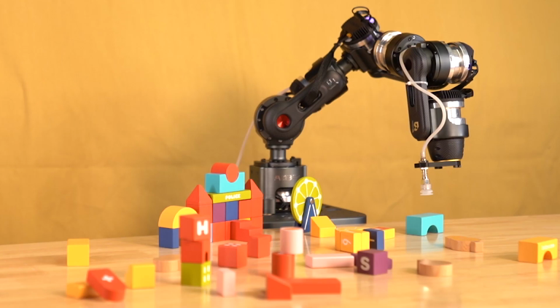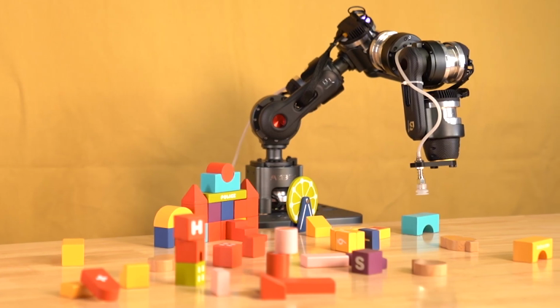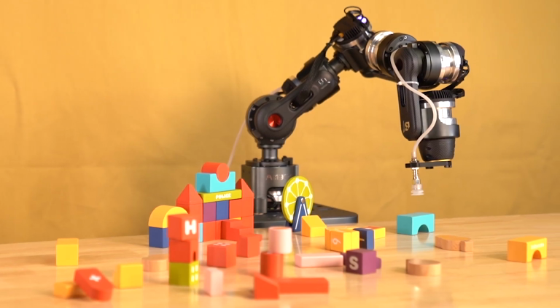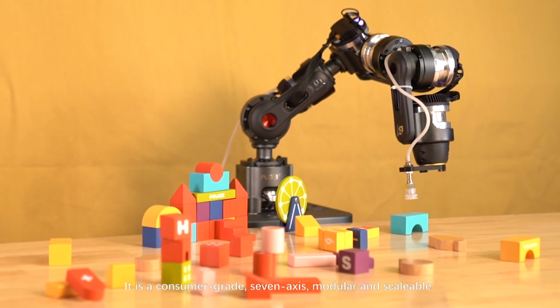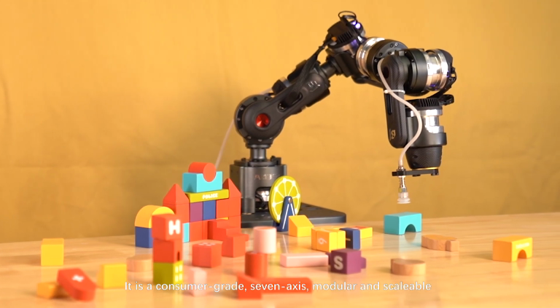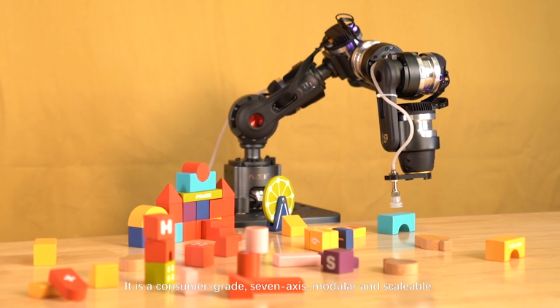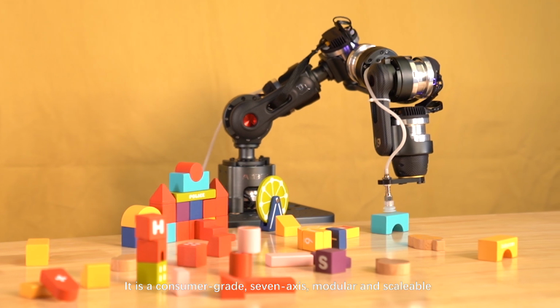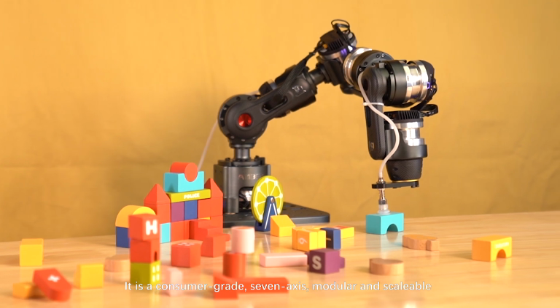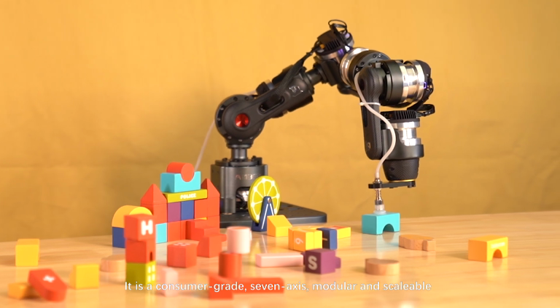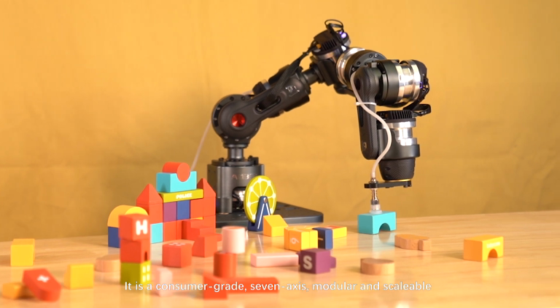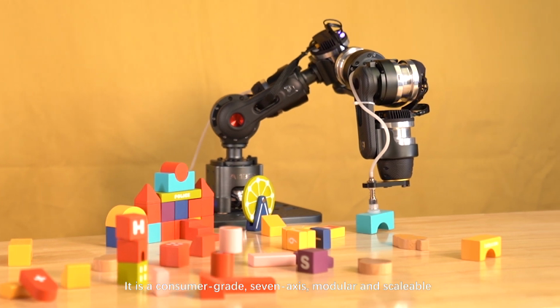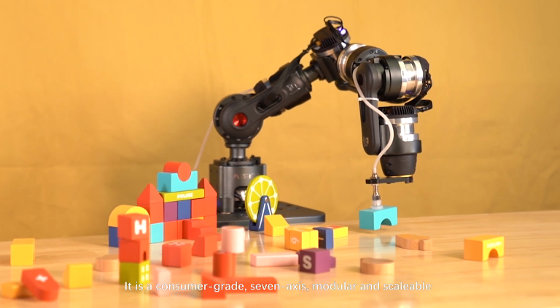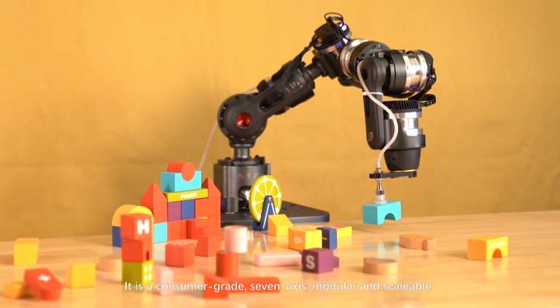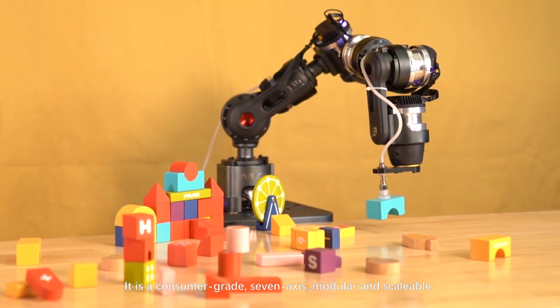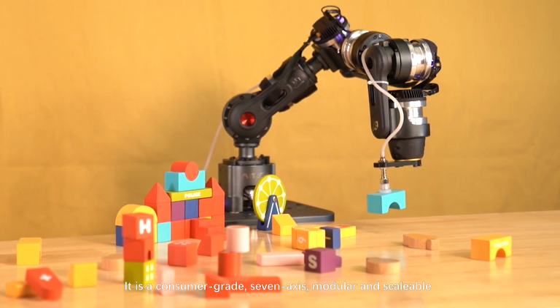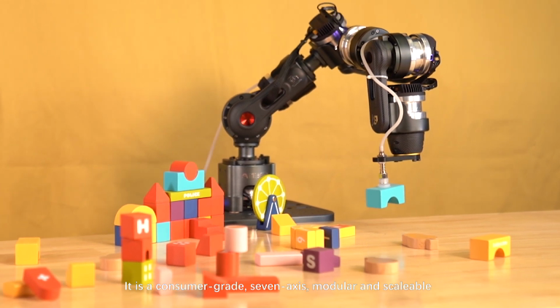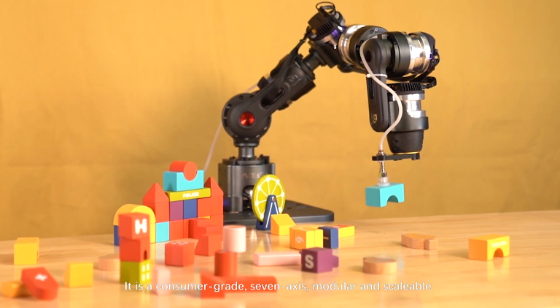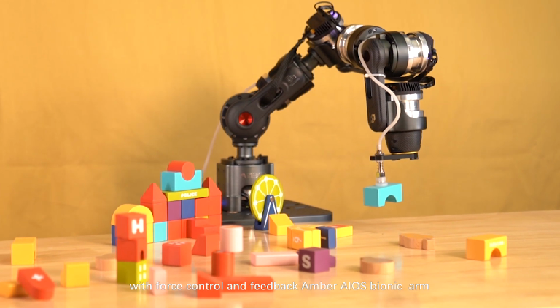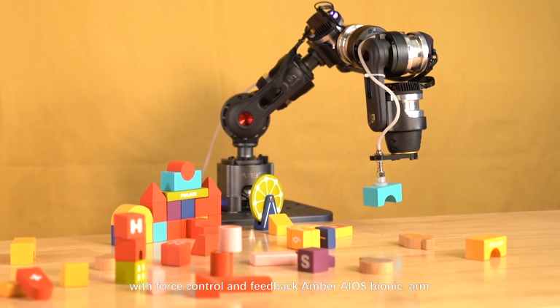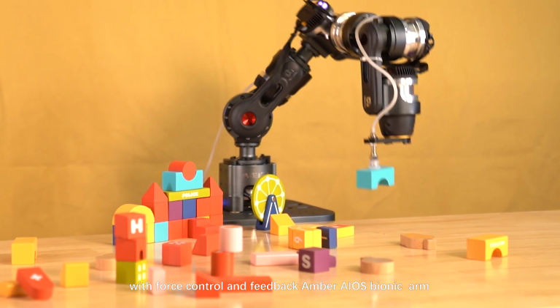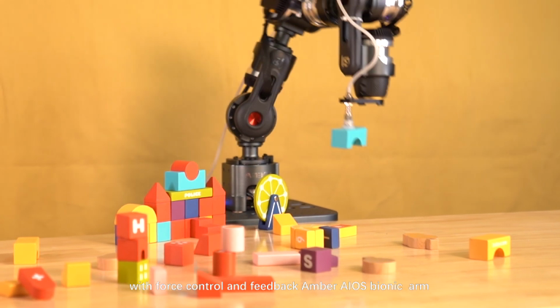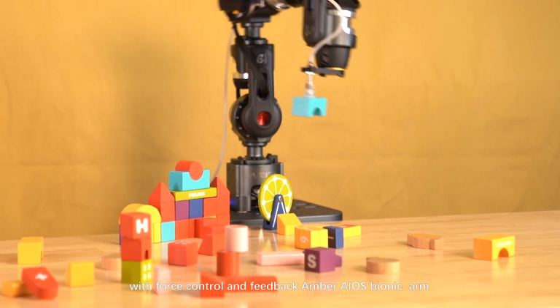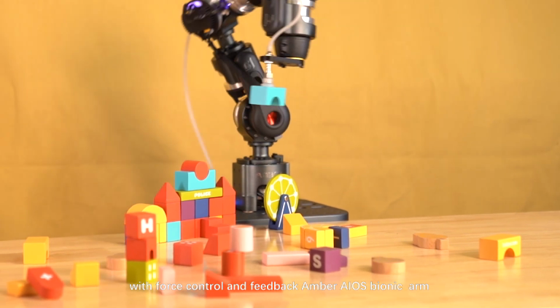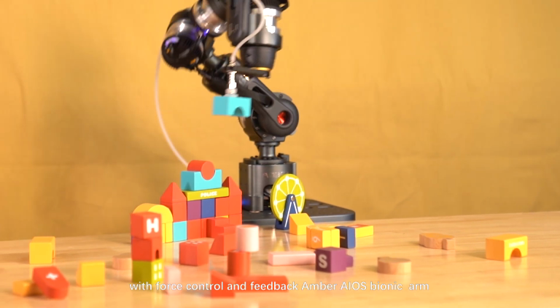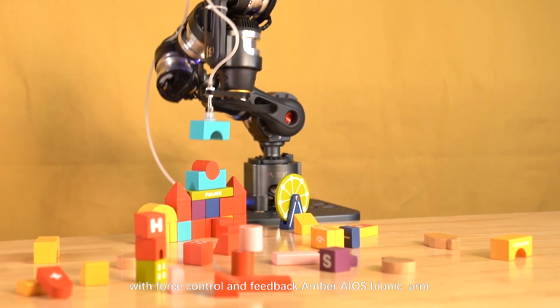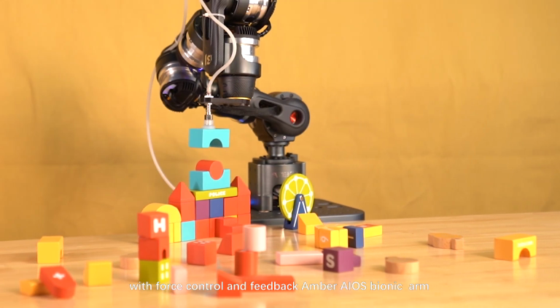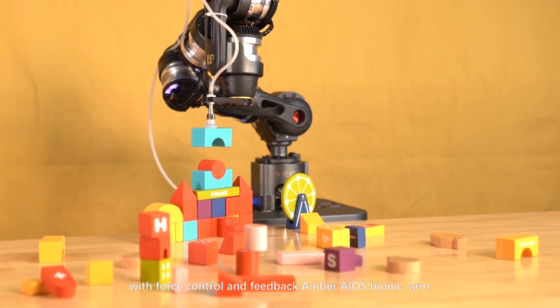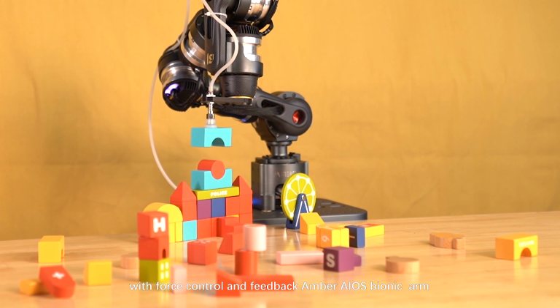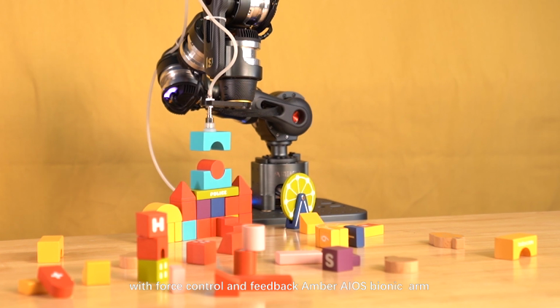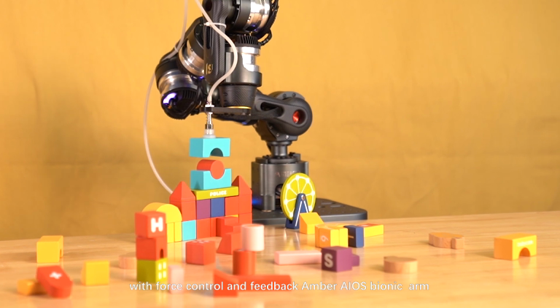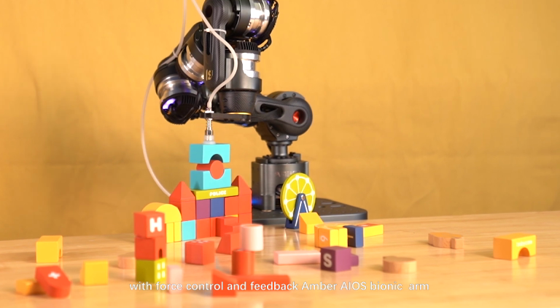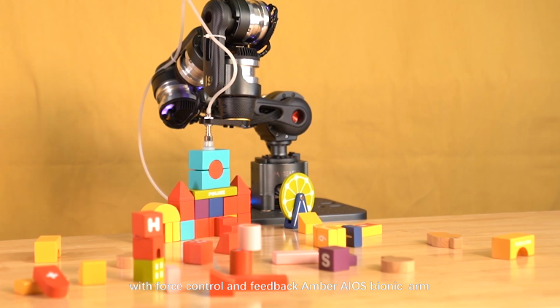It is a consumer-grade, 7-axis, modular and scalable robotic arm with force control and feedback — the Ember AIOS Bionic Arm.